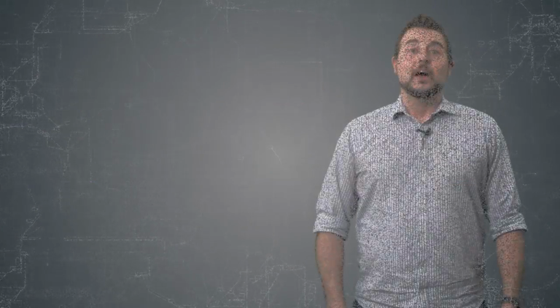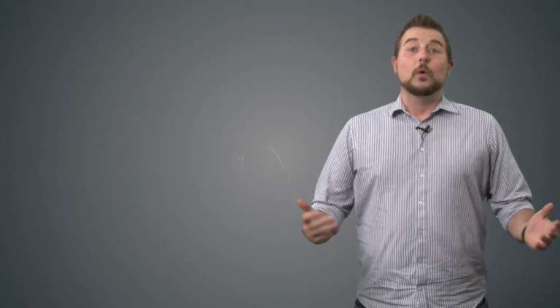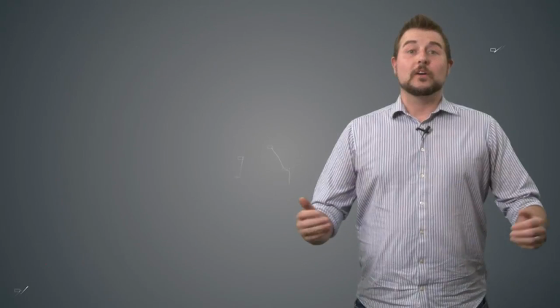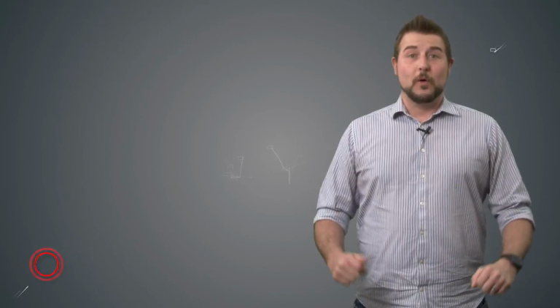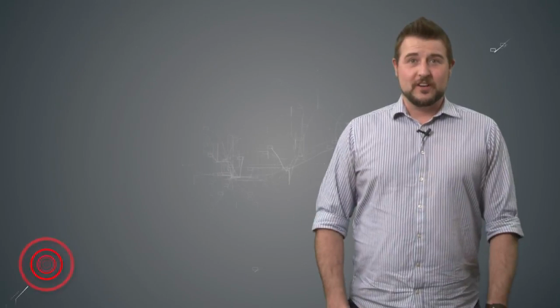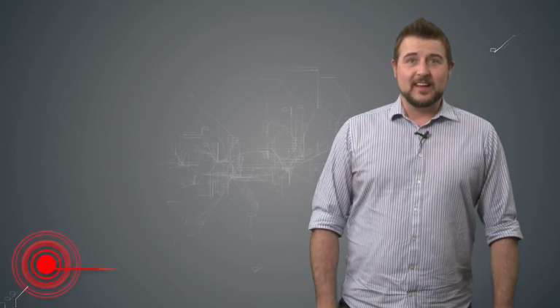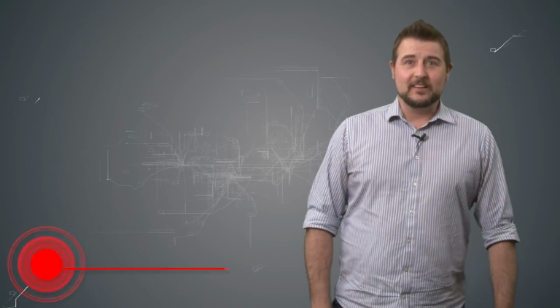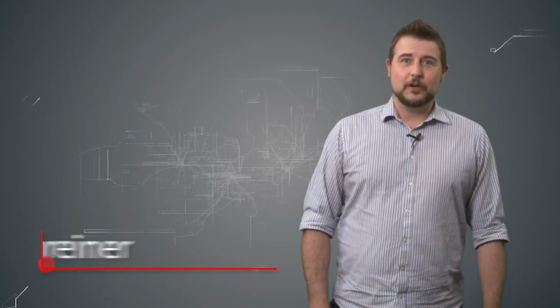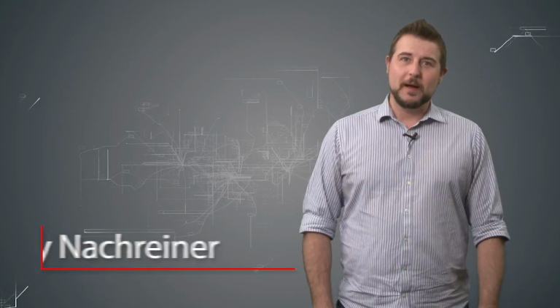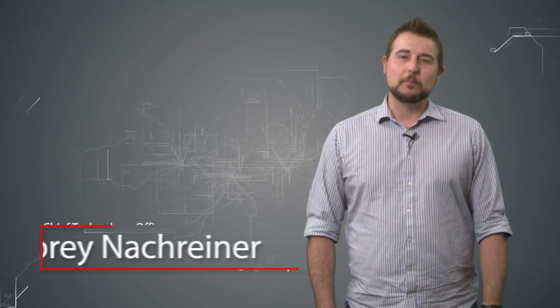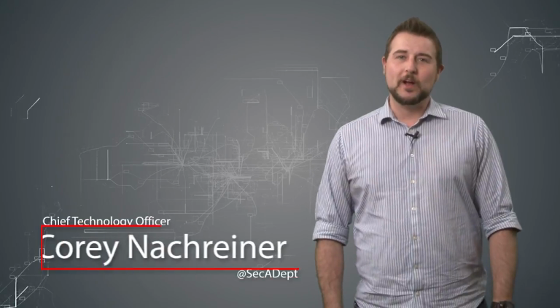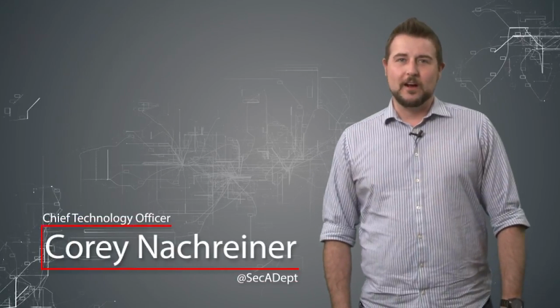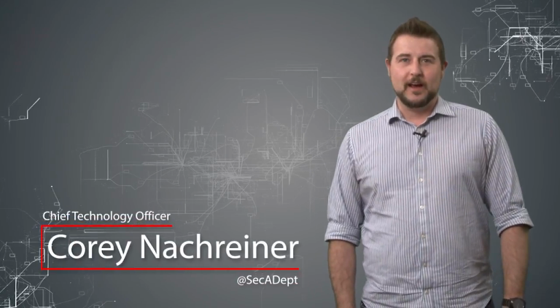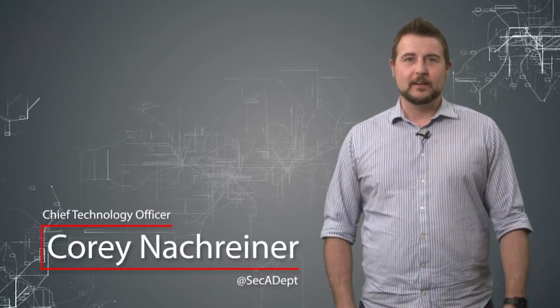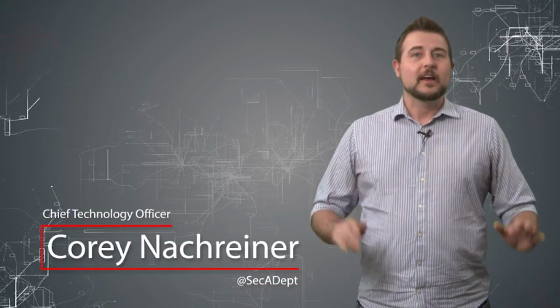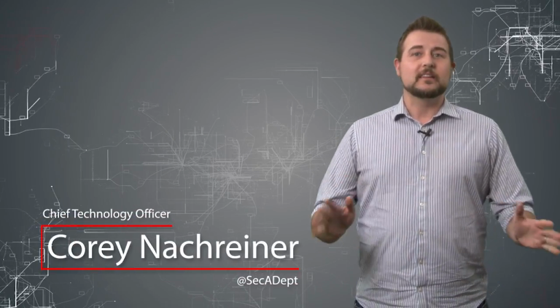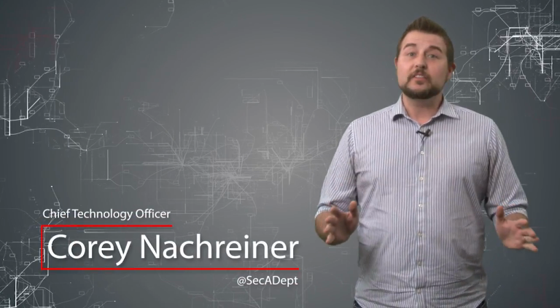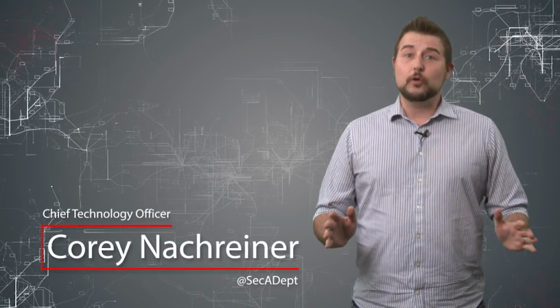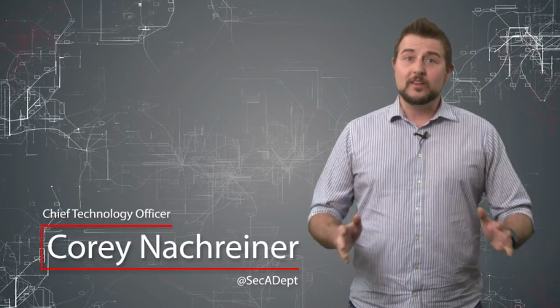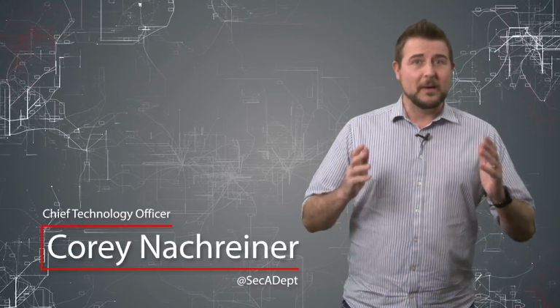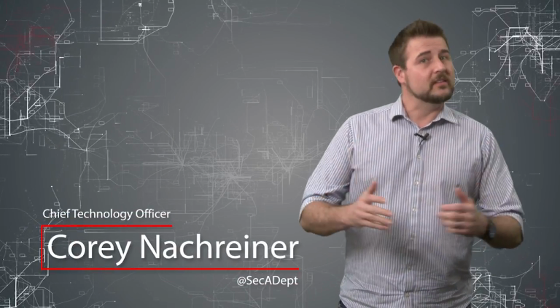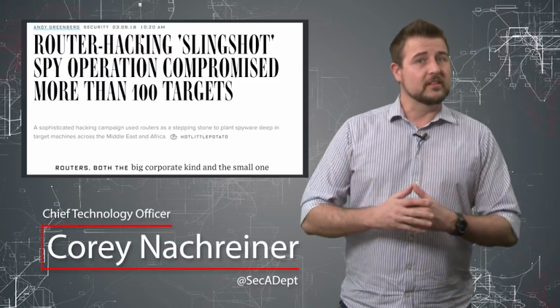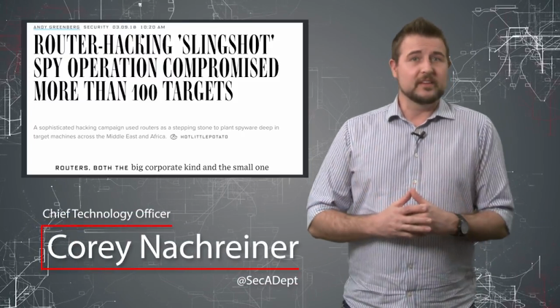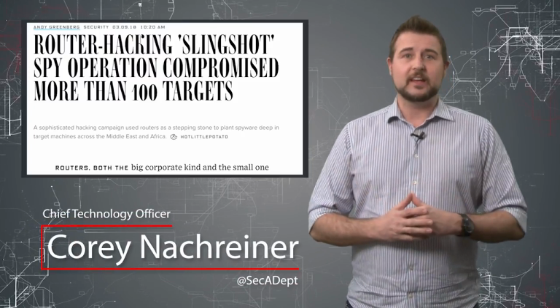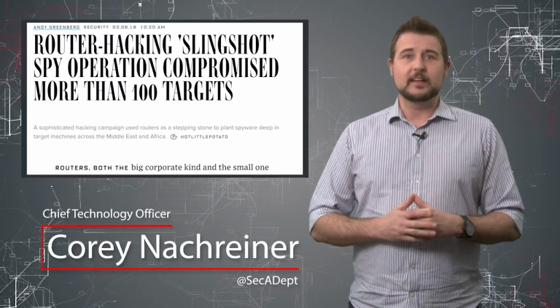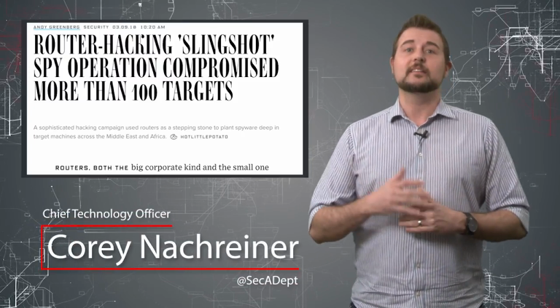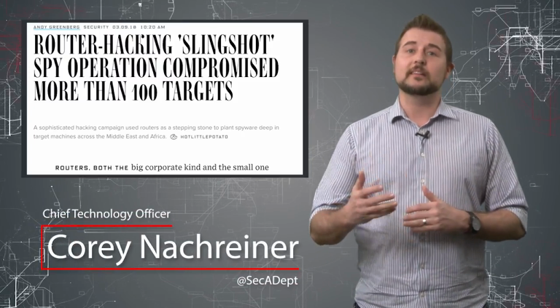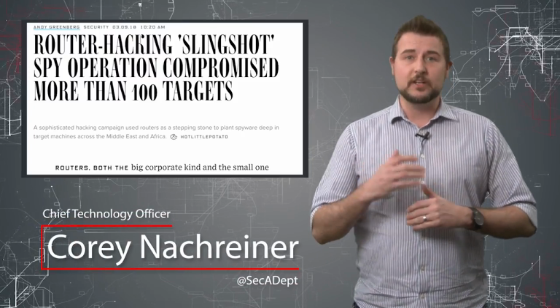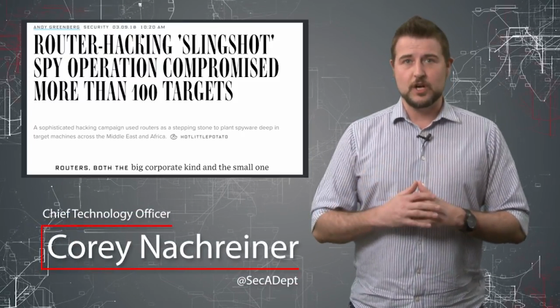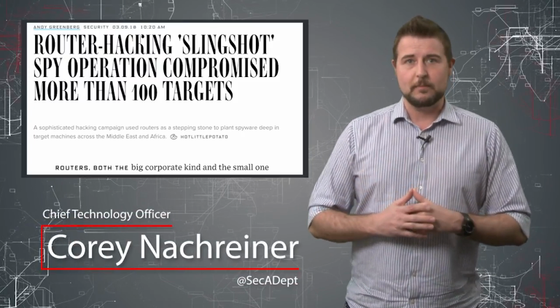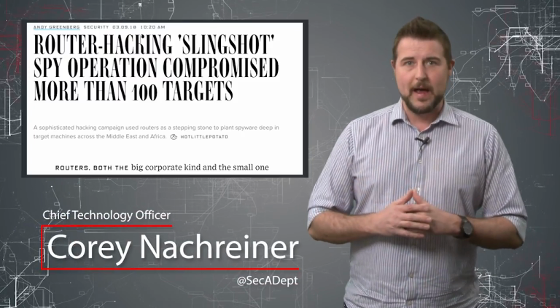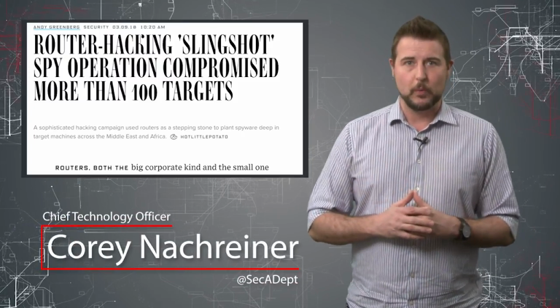Welcome to WatchGuard's Daily Security Byte, I'm Cory Nockreiner. Today's story is about the sophisticated Slingshot malware.